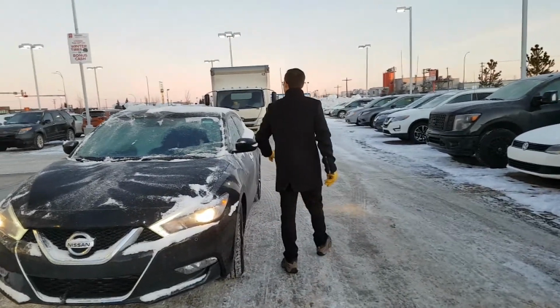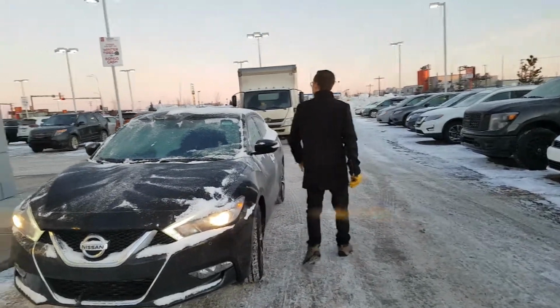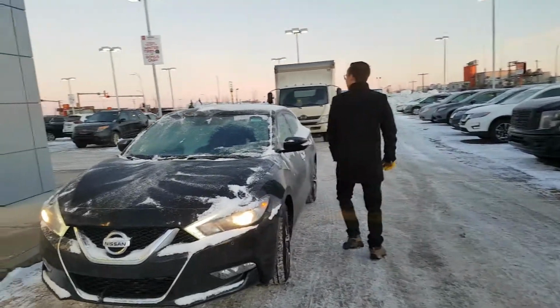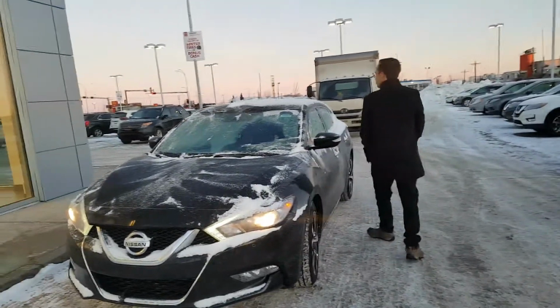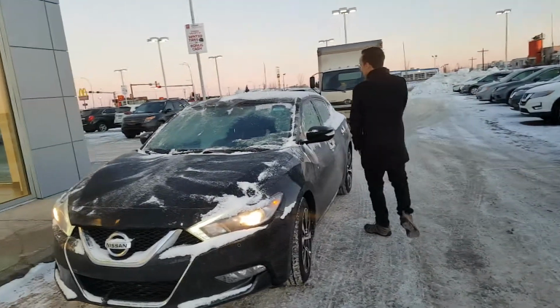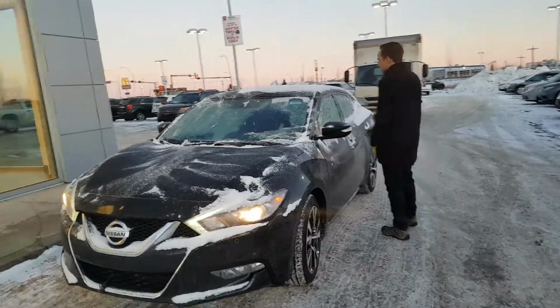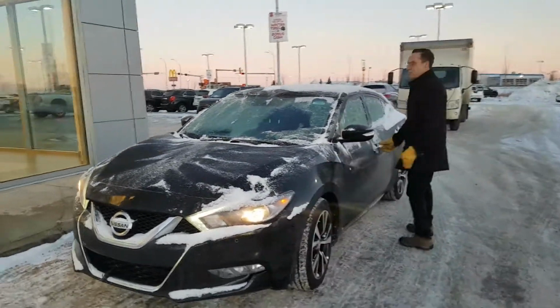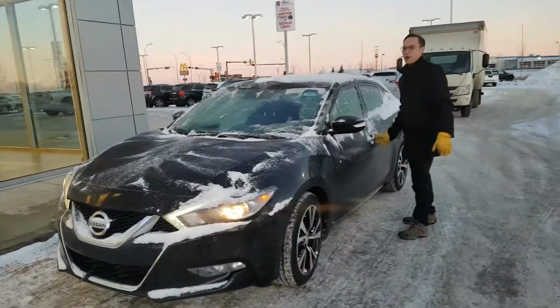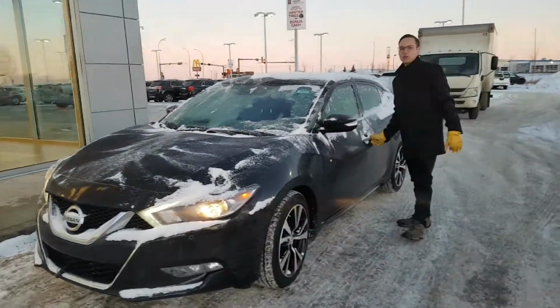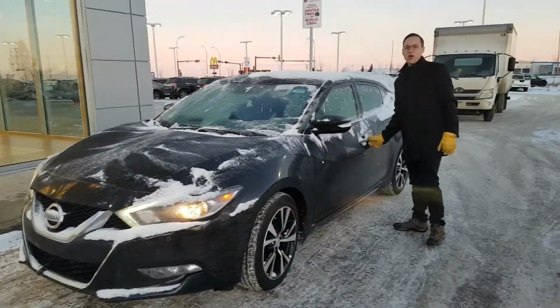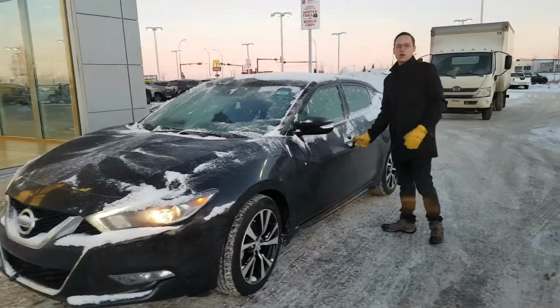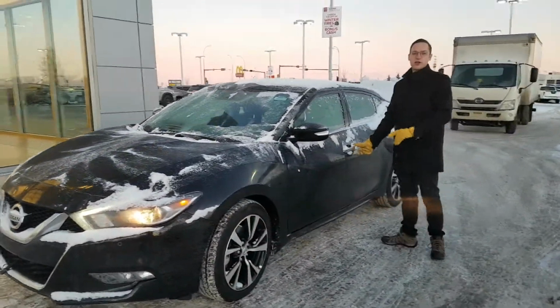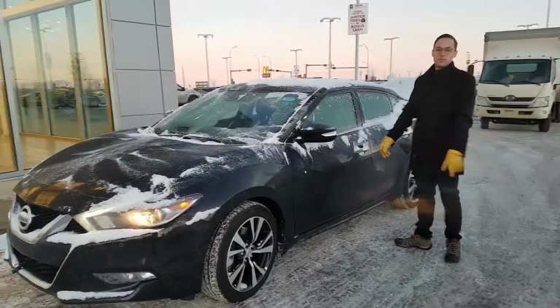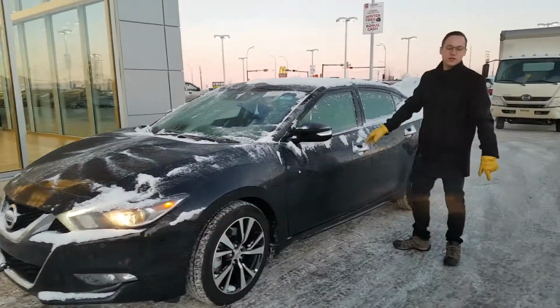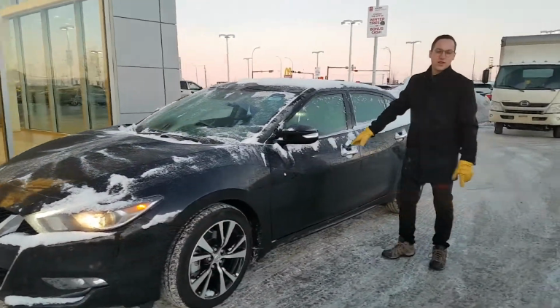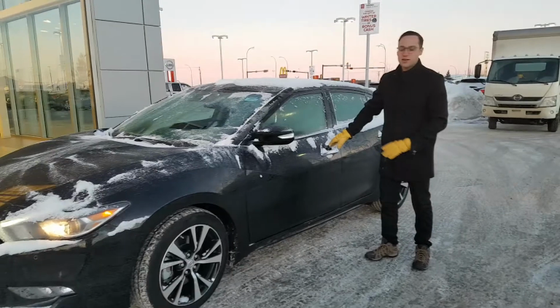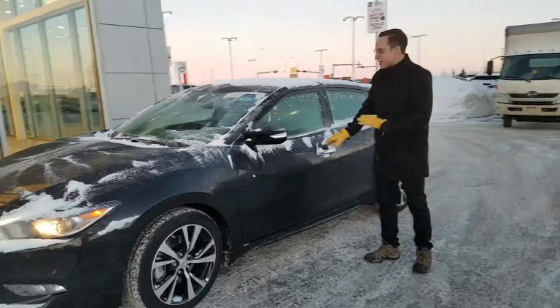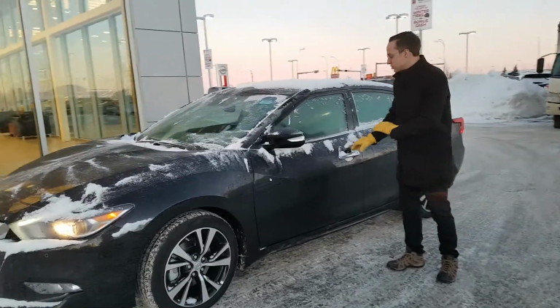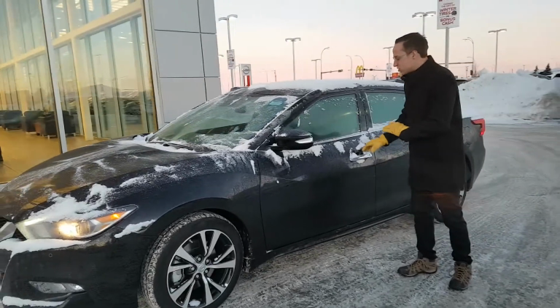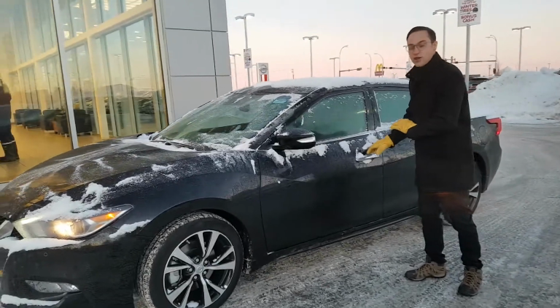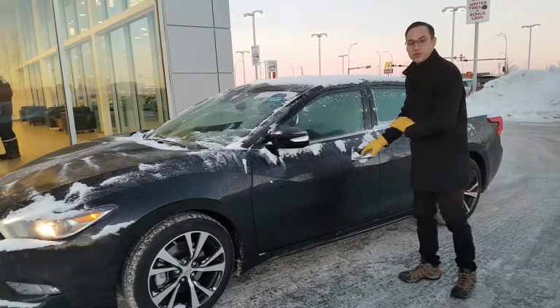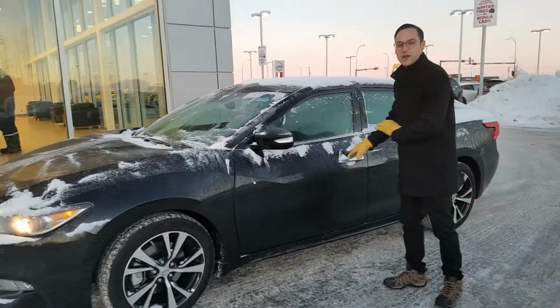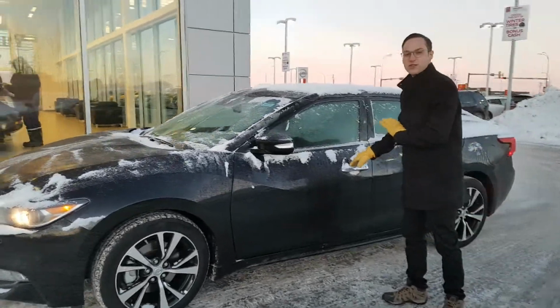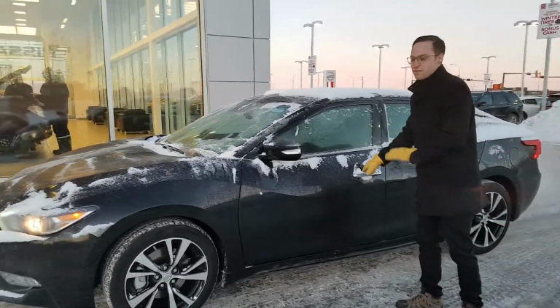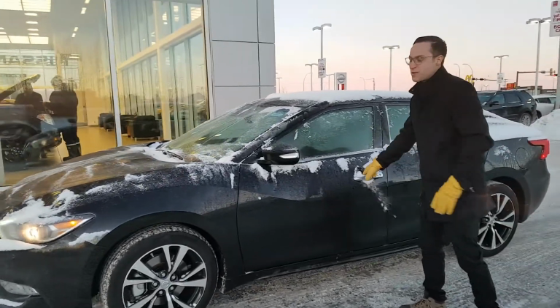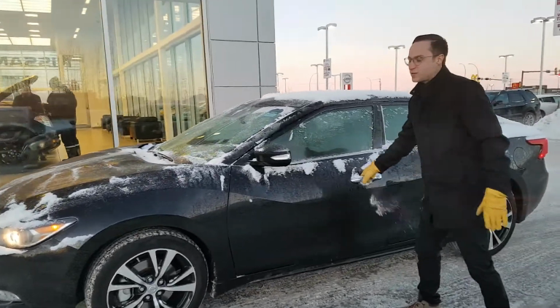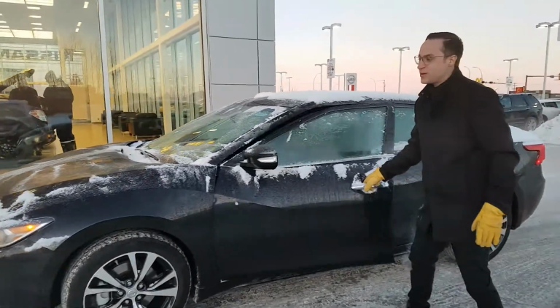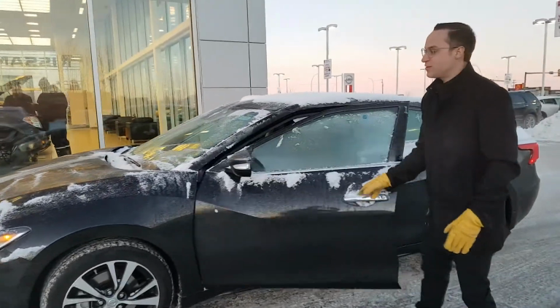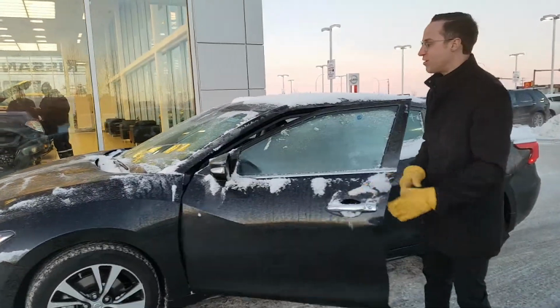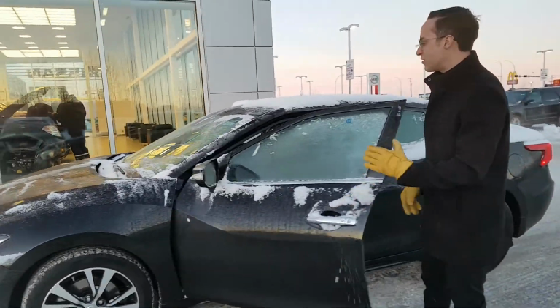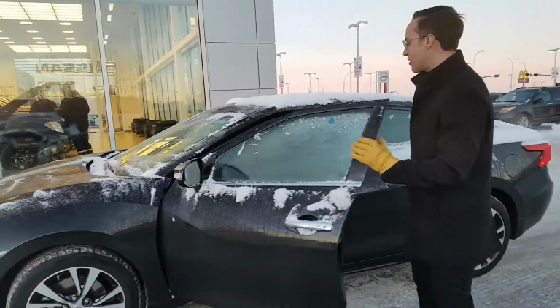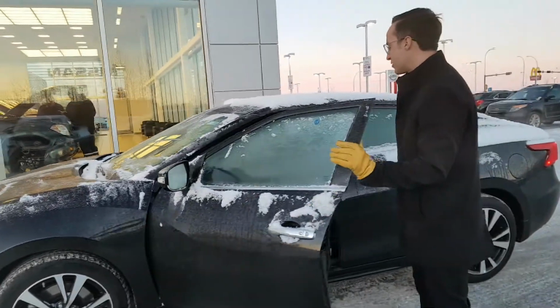Here's the key fob — you press this button once and it will unlock all the doors. You press it again and it just locks the front door, and if you press it twice it will unlock all the other doors.